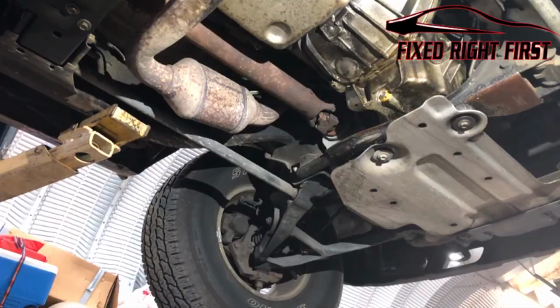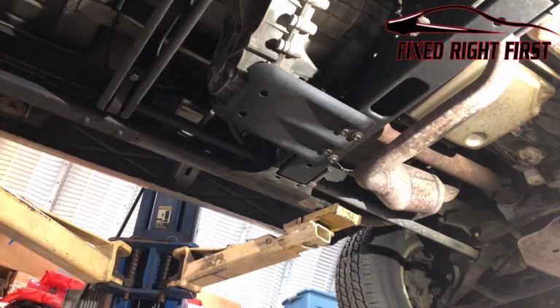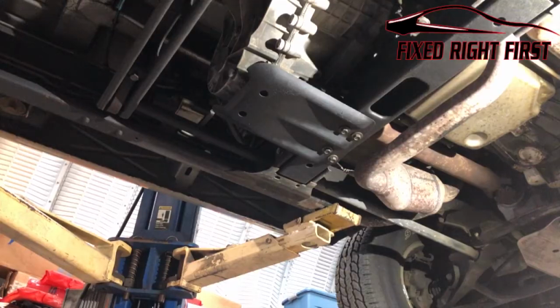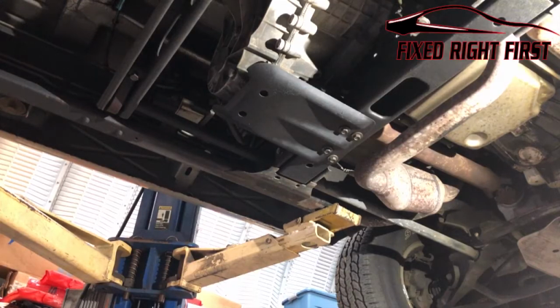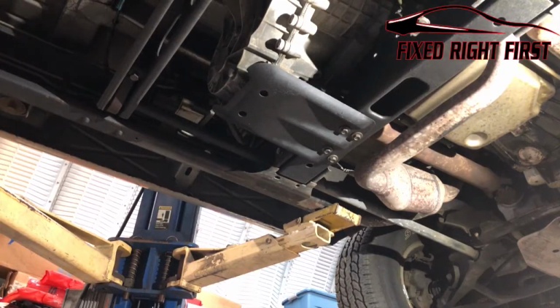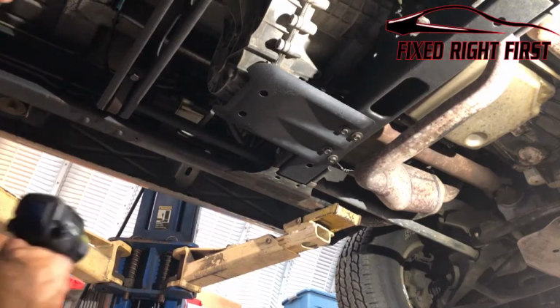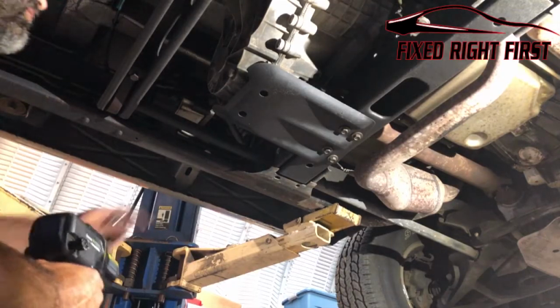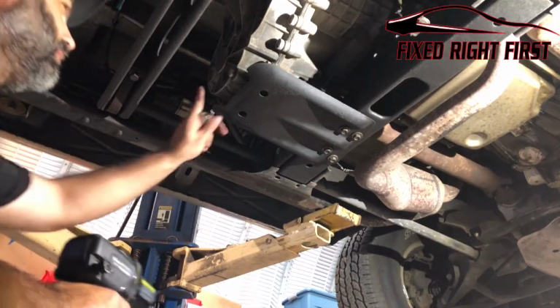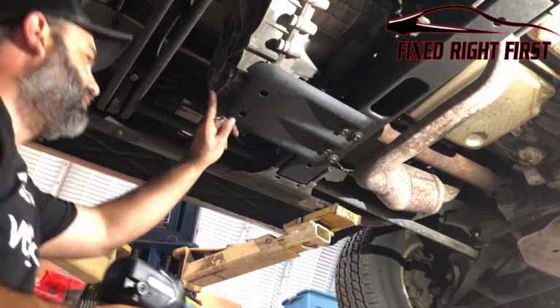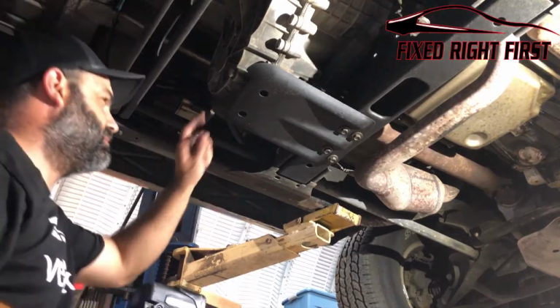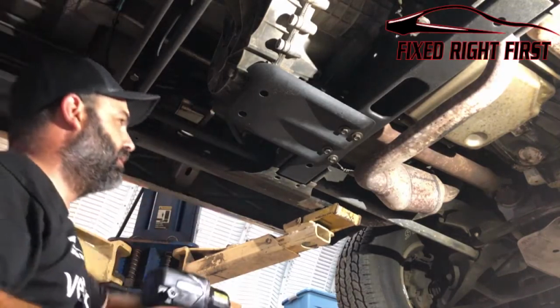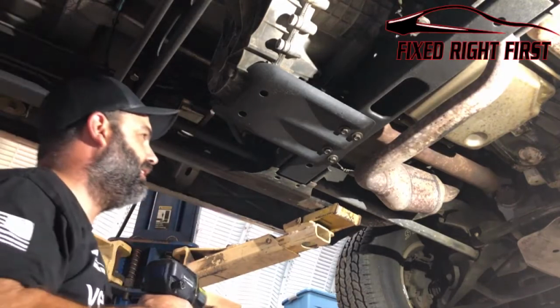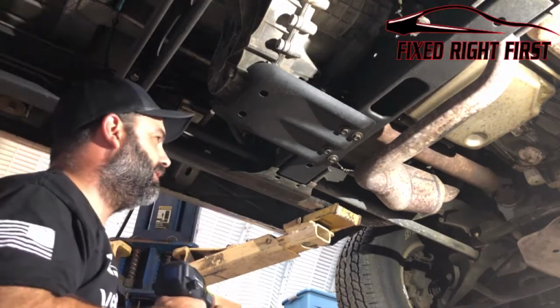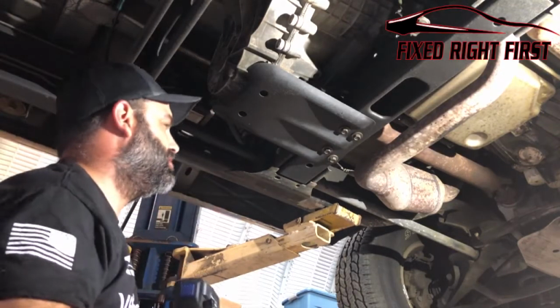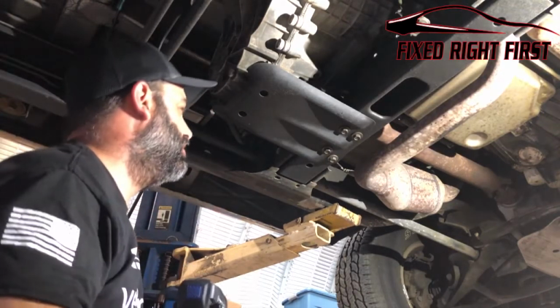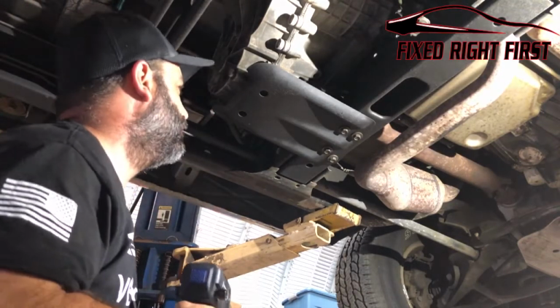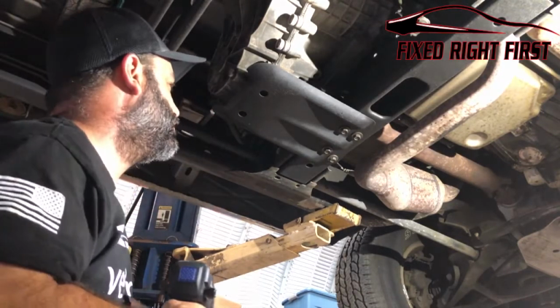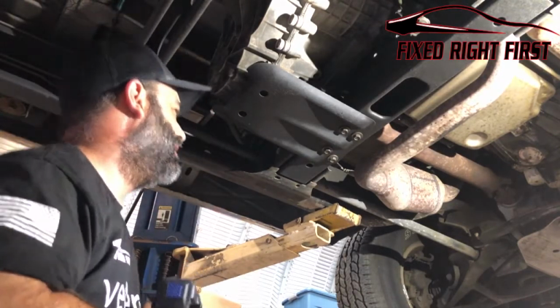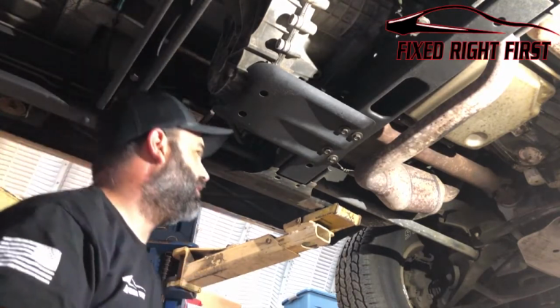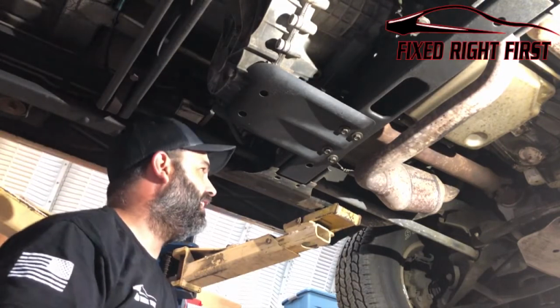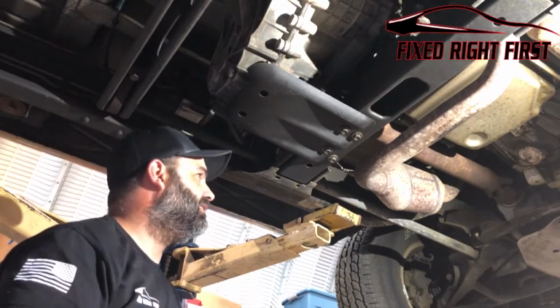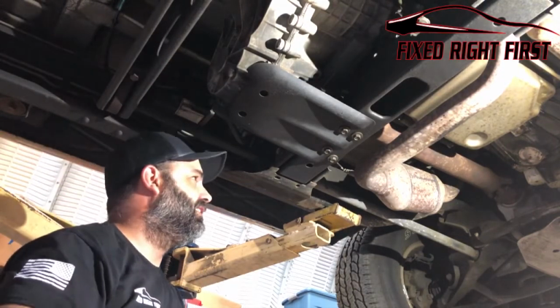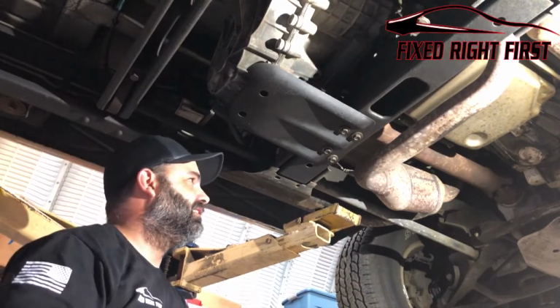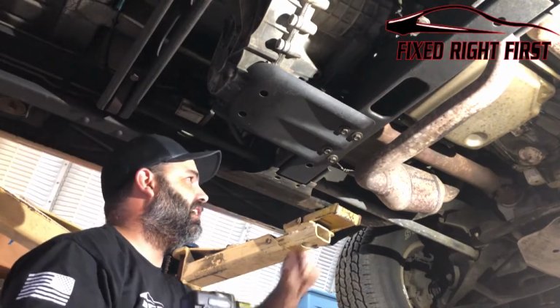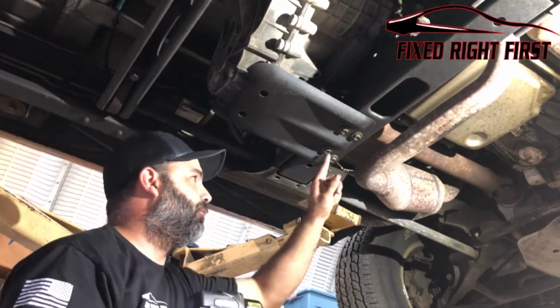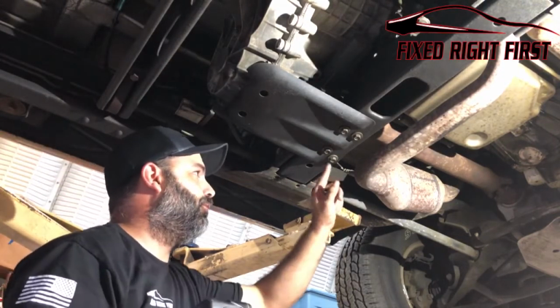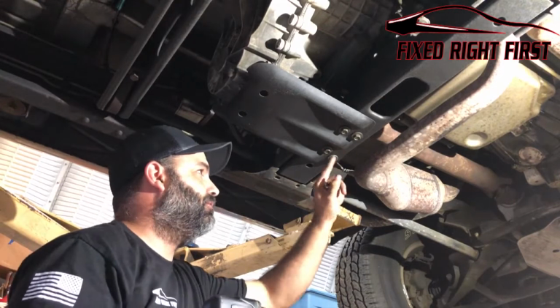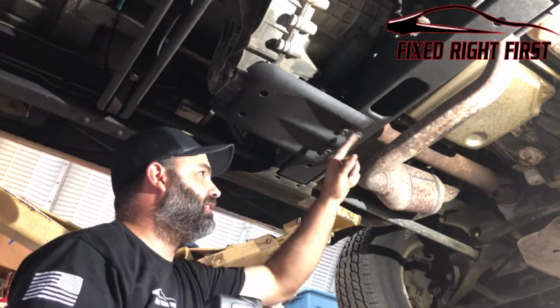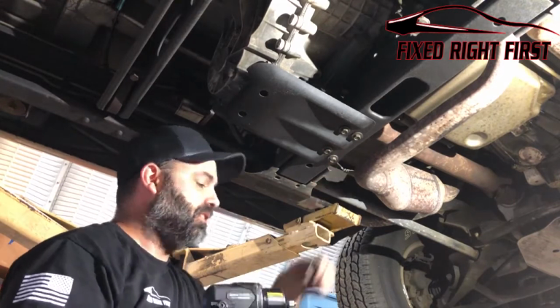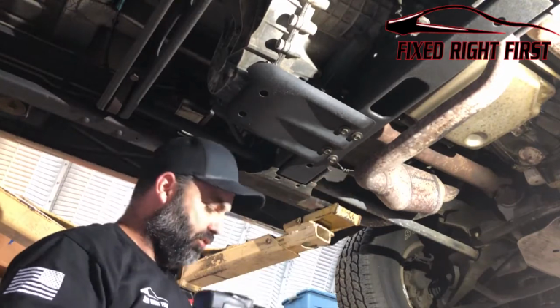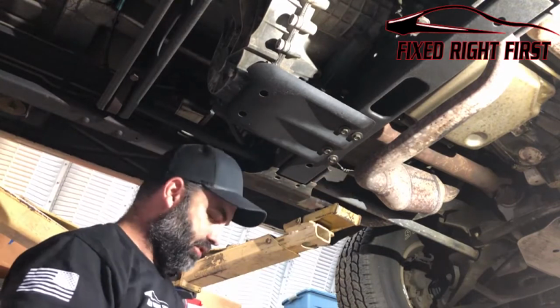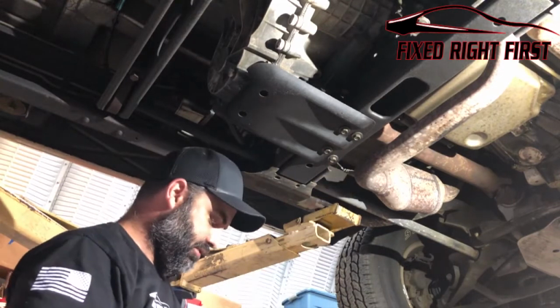Next, let's go ahead and remove this plate — the shield for the transfer case. It's got four 15-millimeter bolts that hold it on.